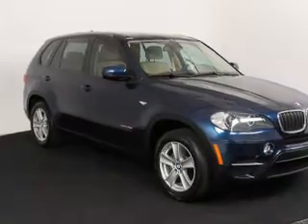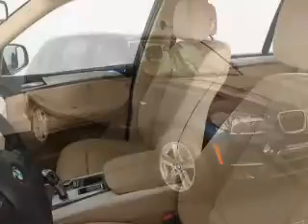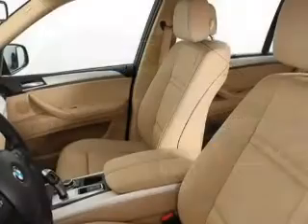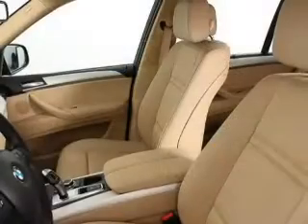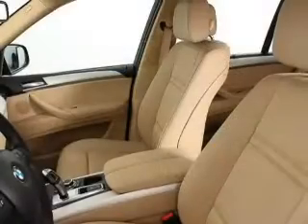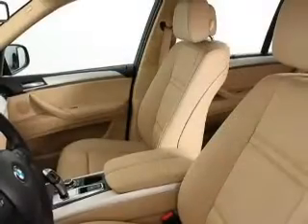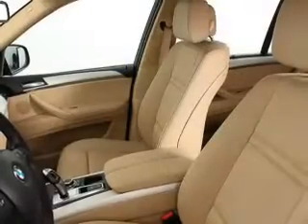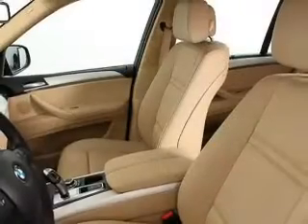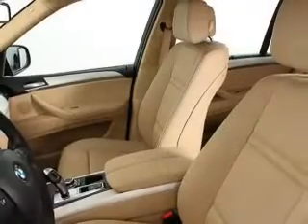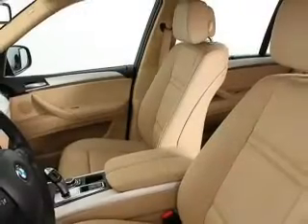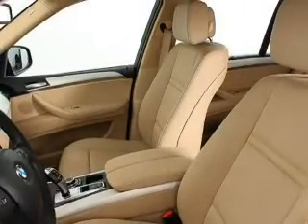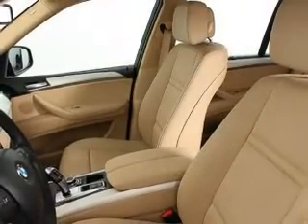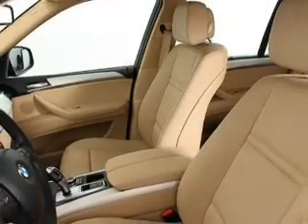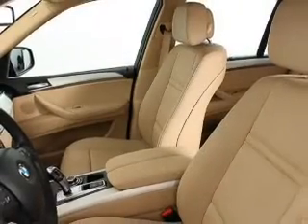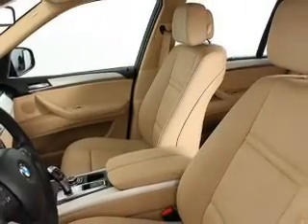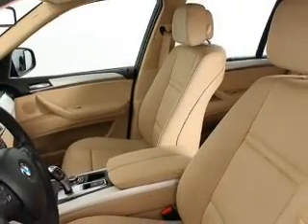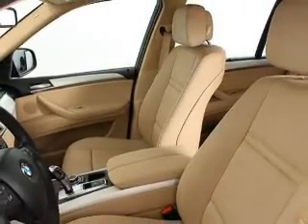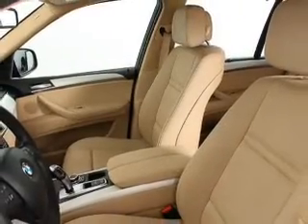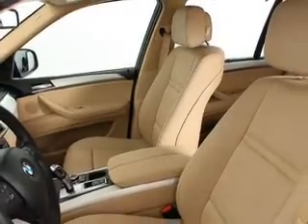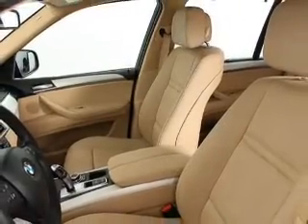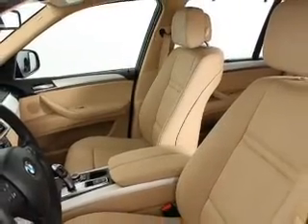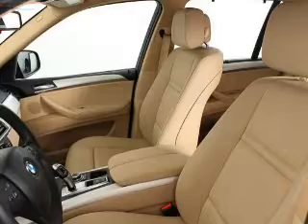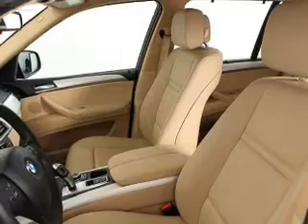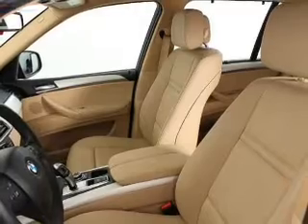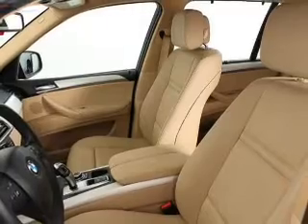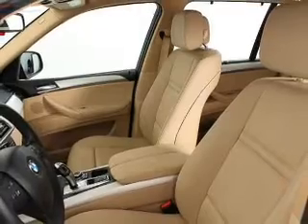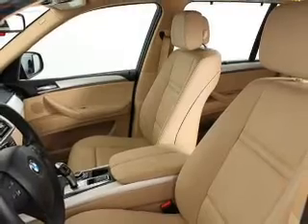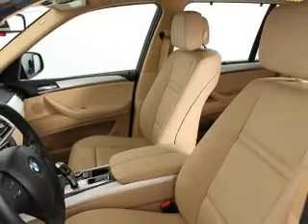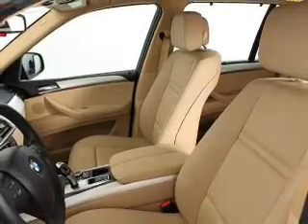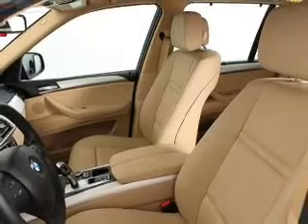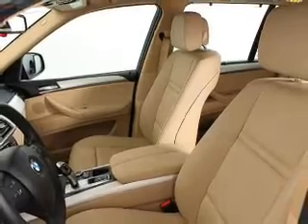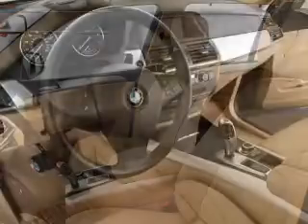Anti-lock brakes help you bring your vehicle to a safe stop, and memory settings are one of many features.